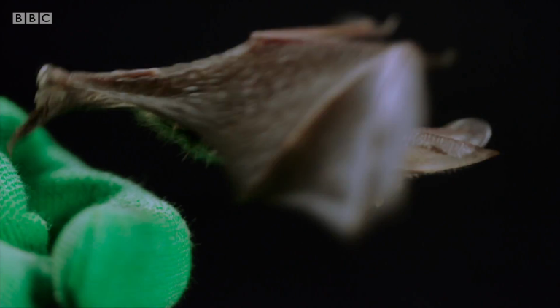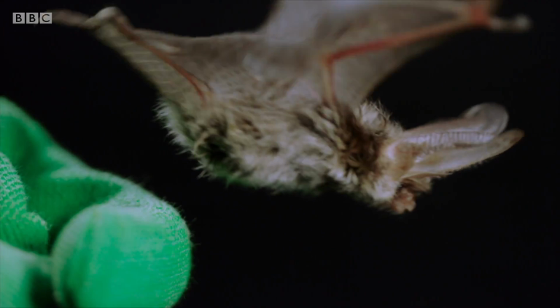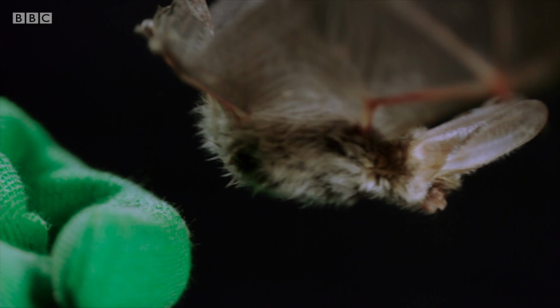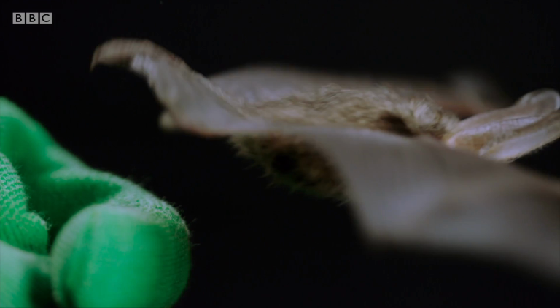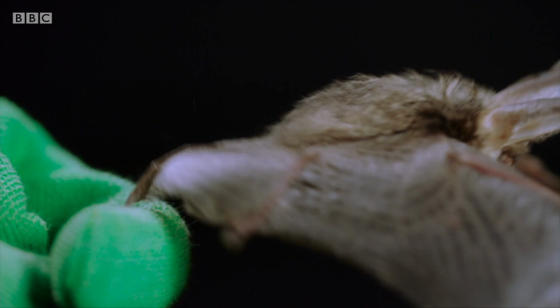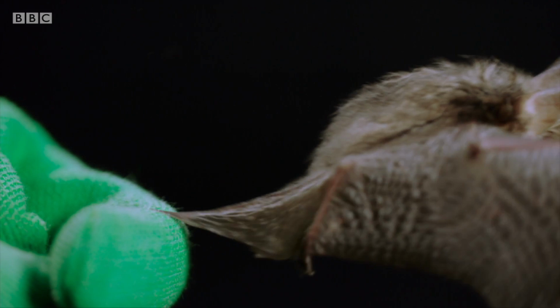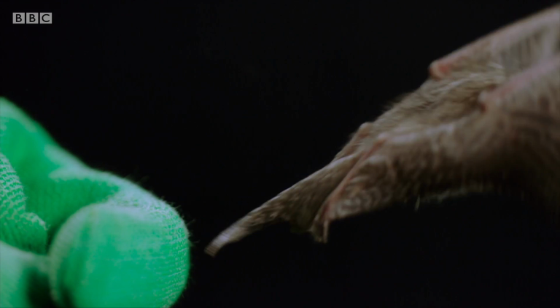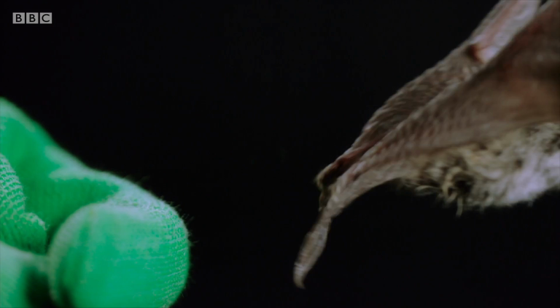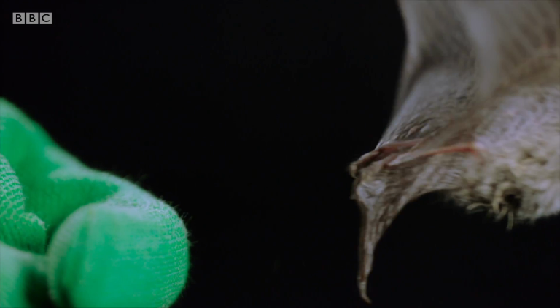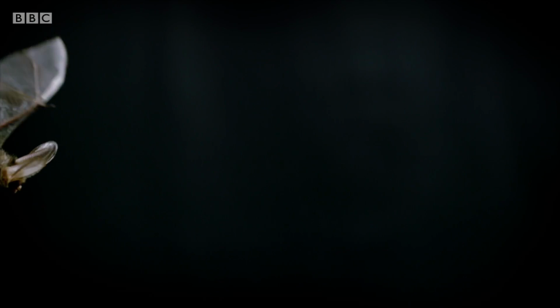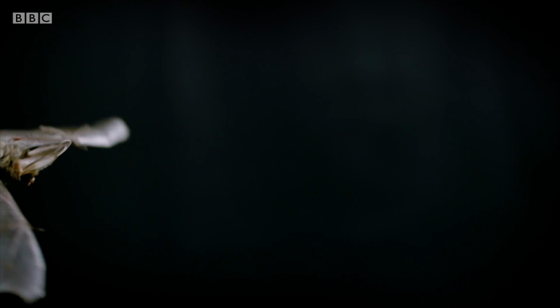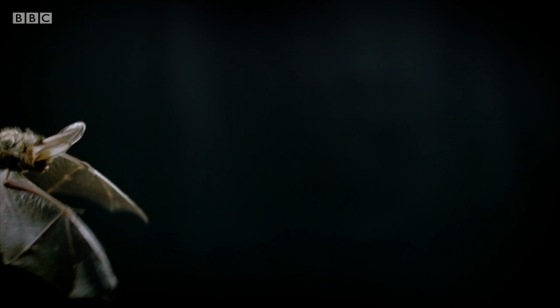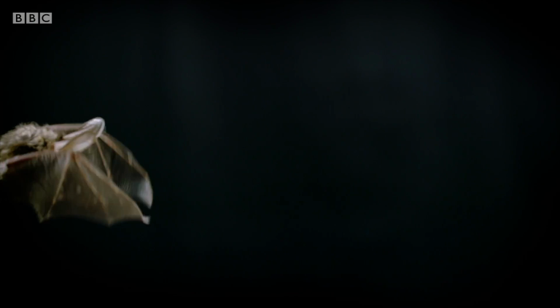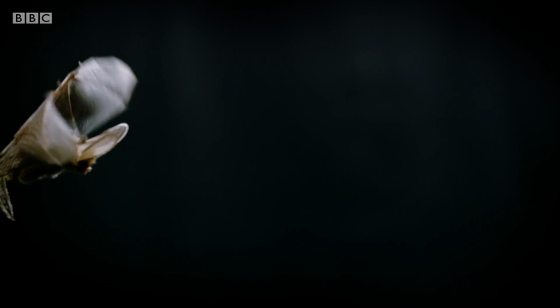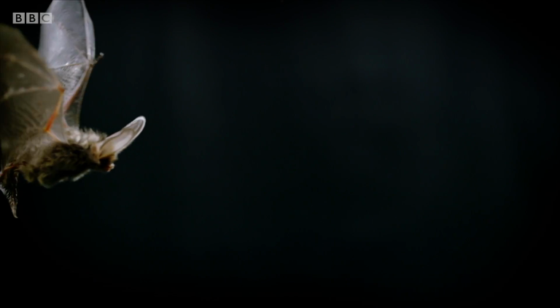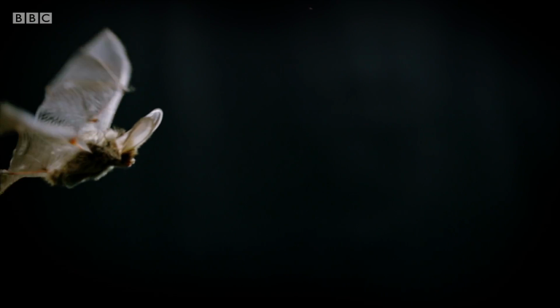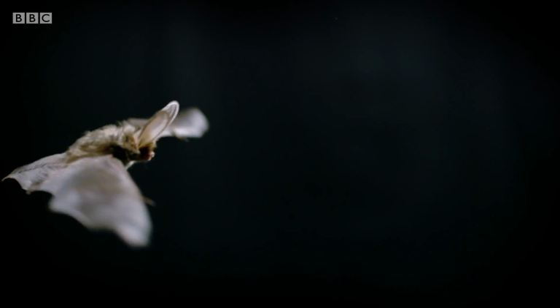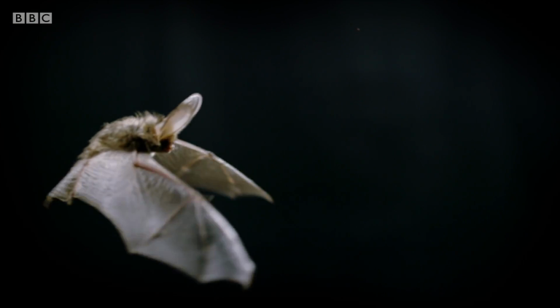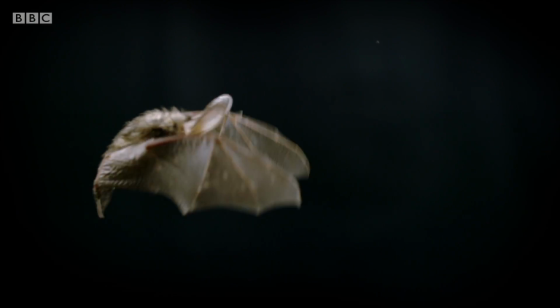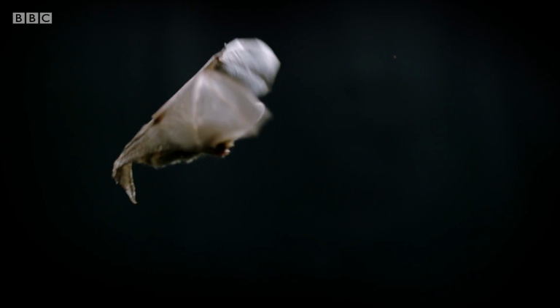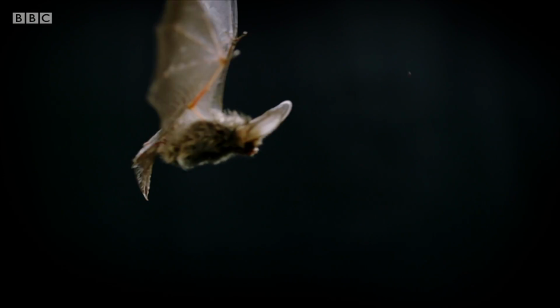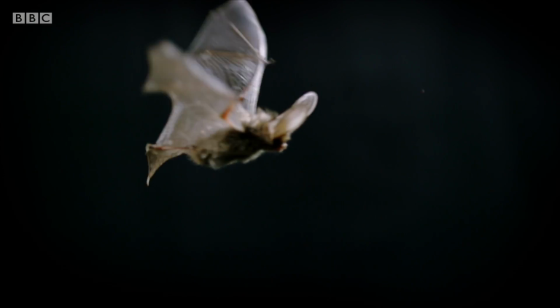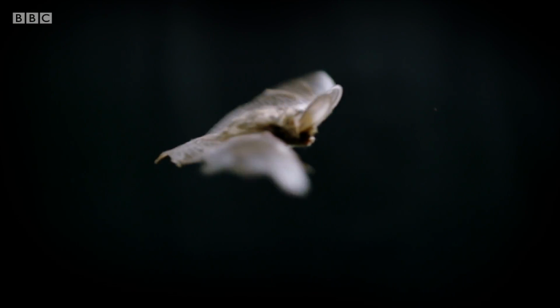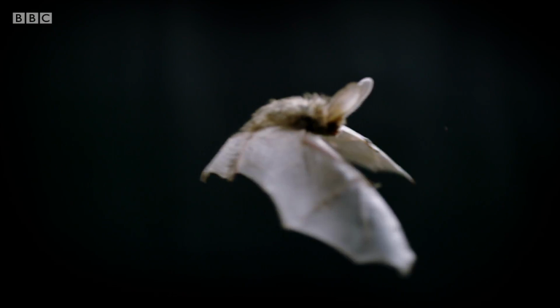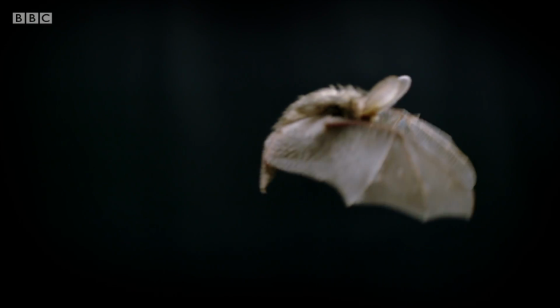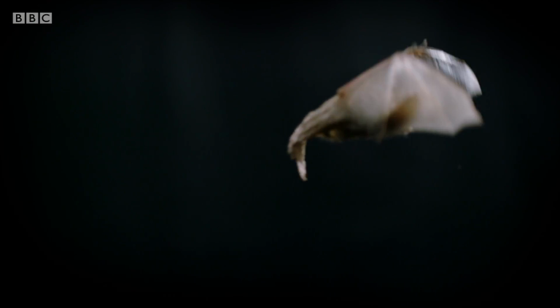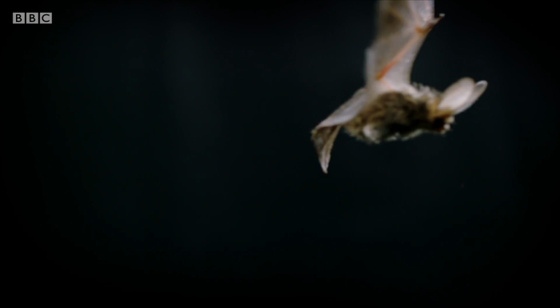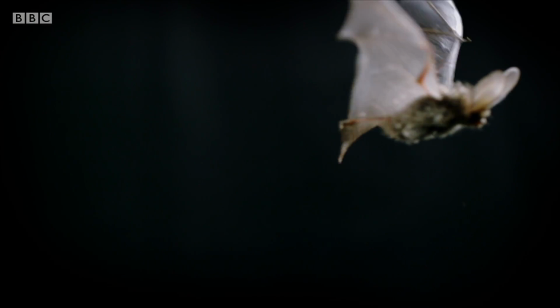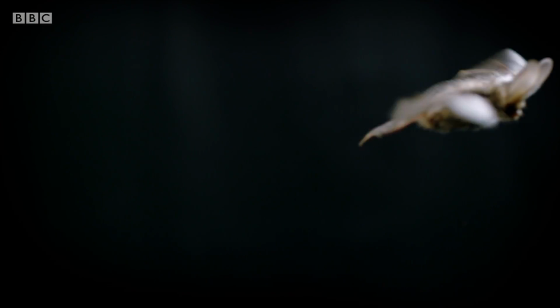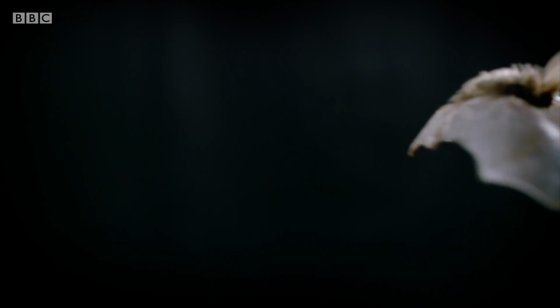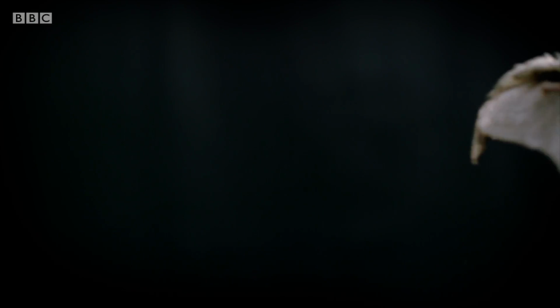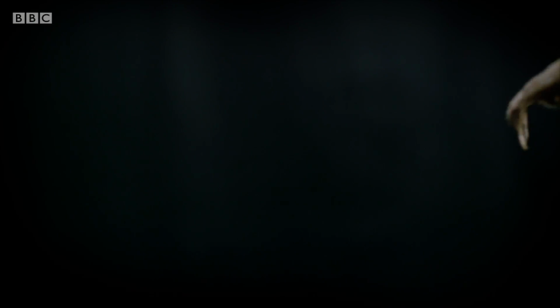Research like this is revealing the intricate natural engineering that makes bats such amazing flyers.